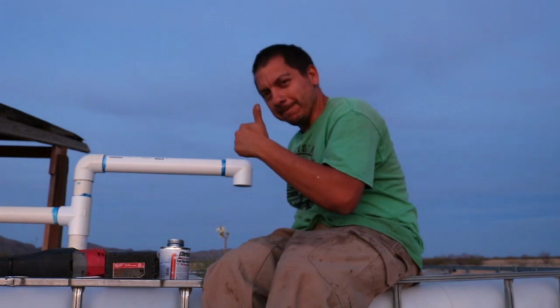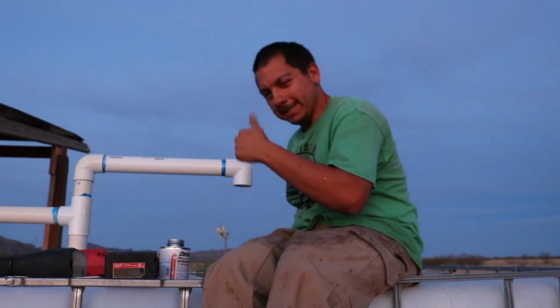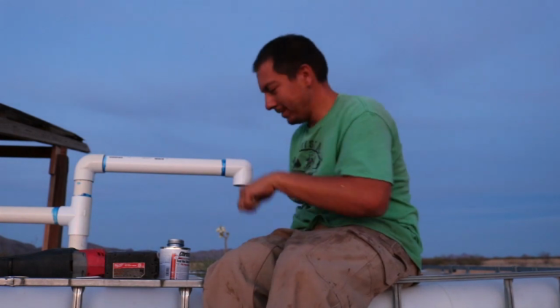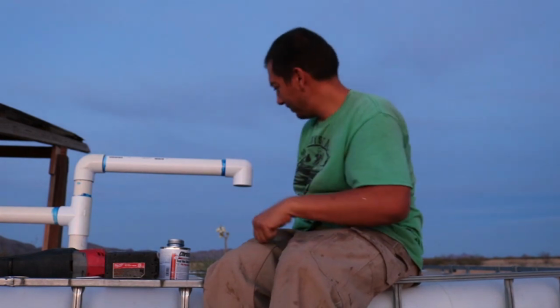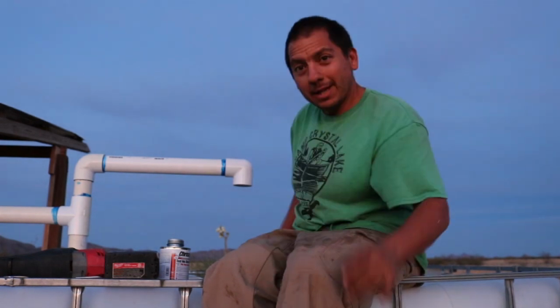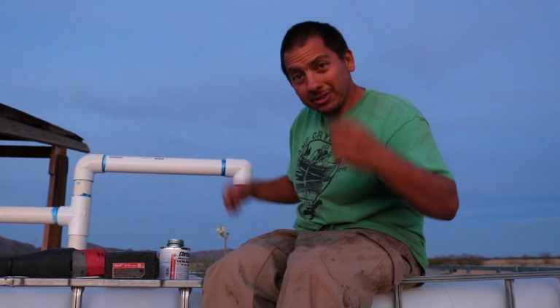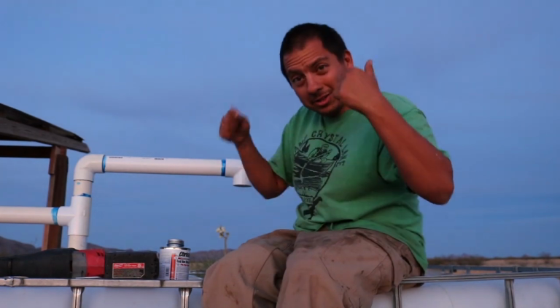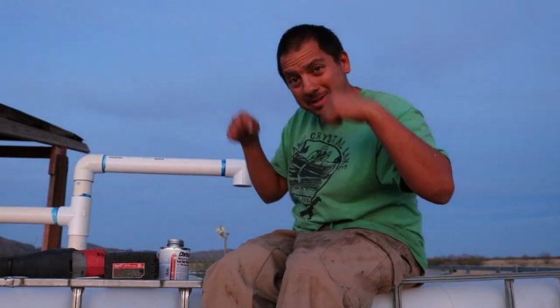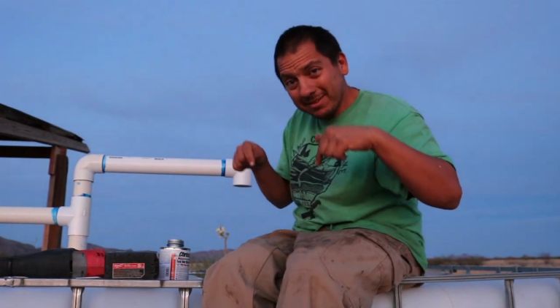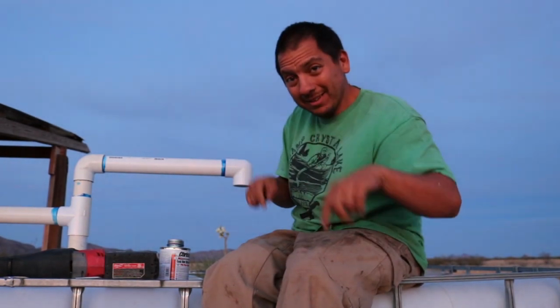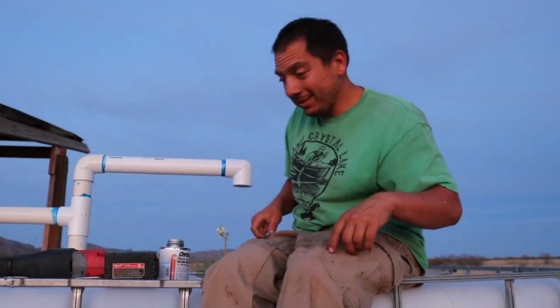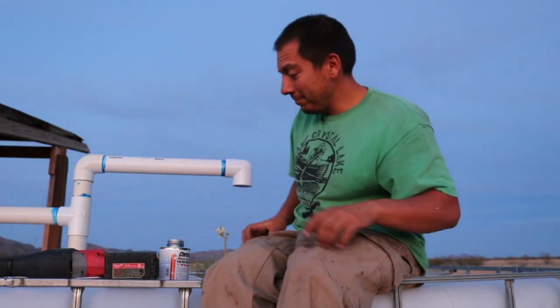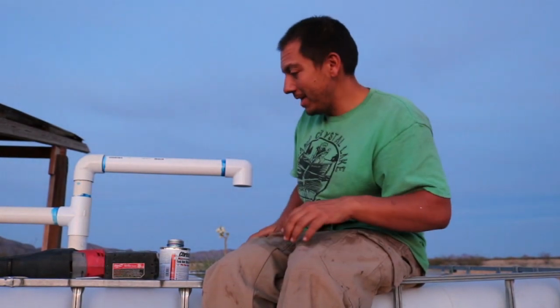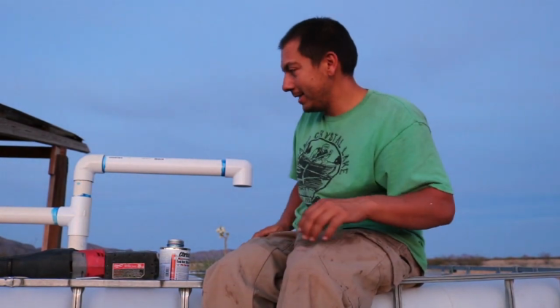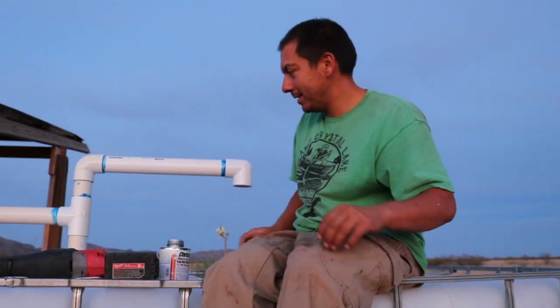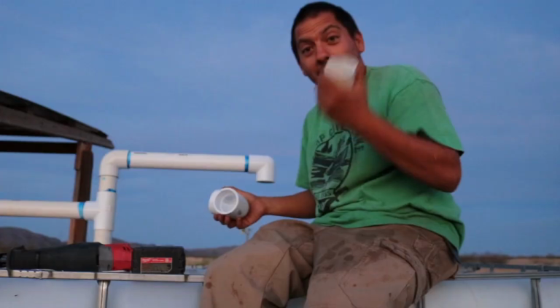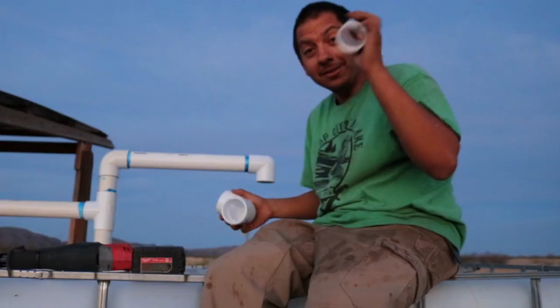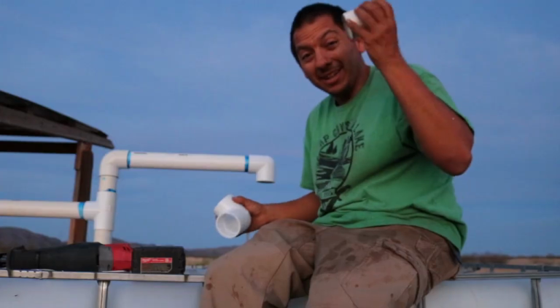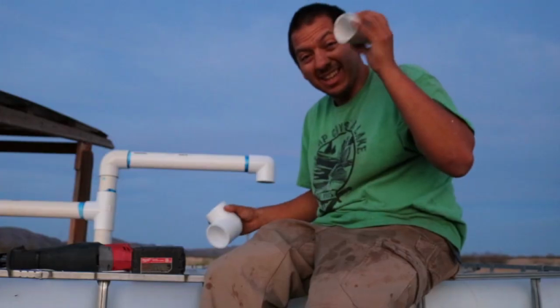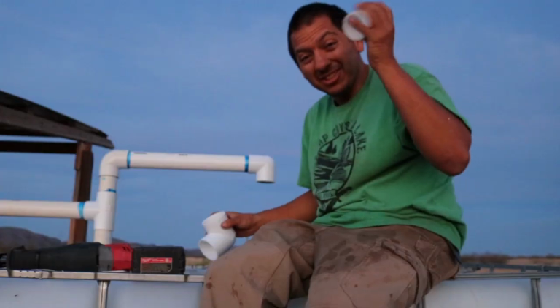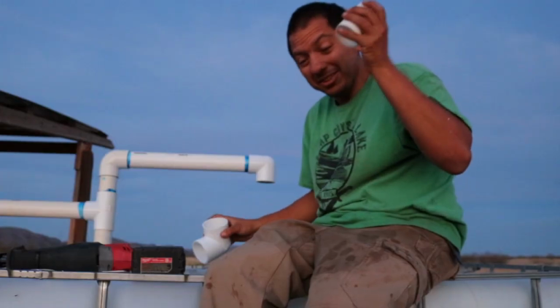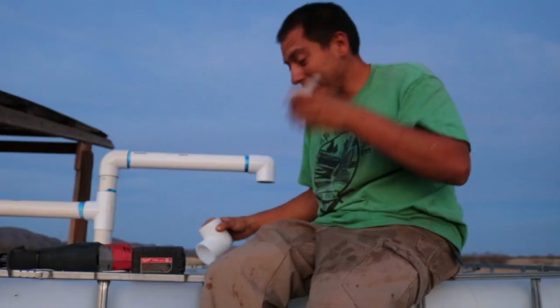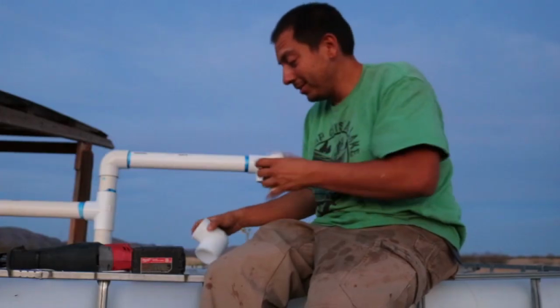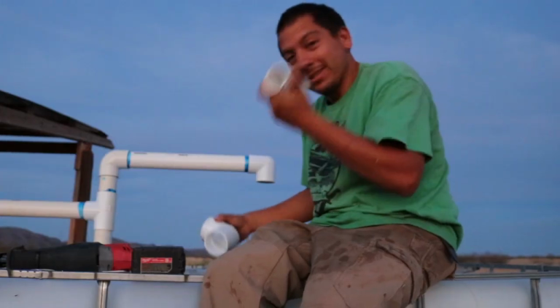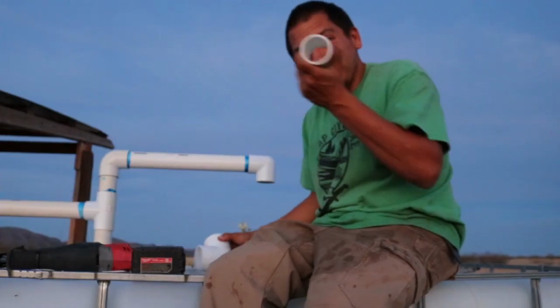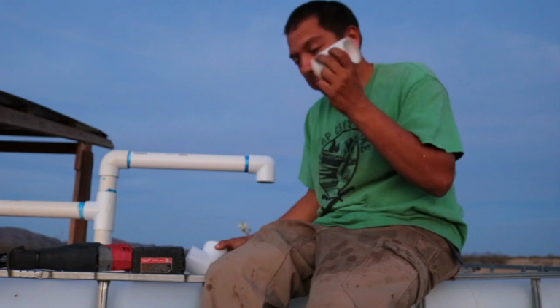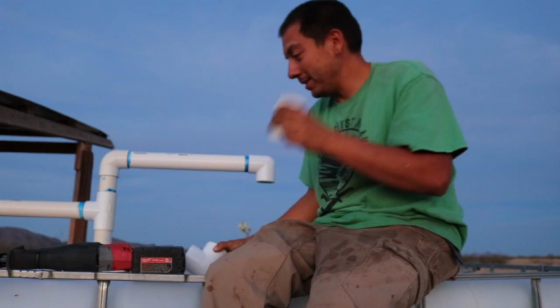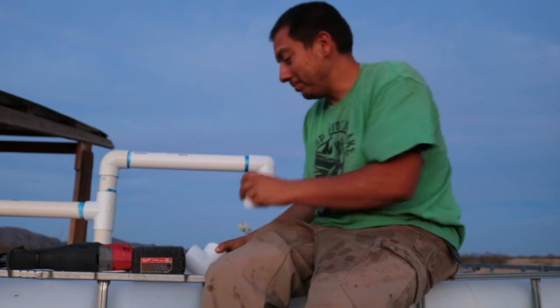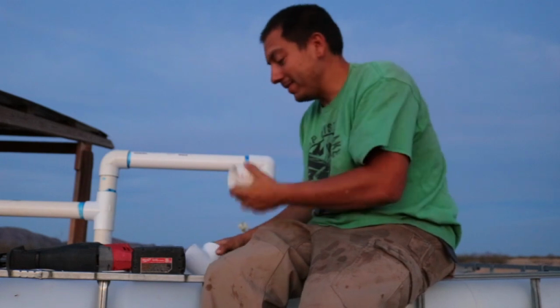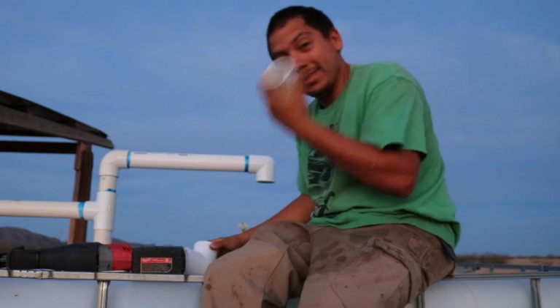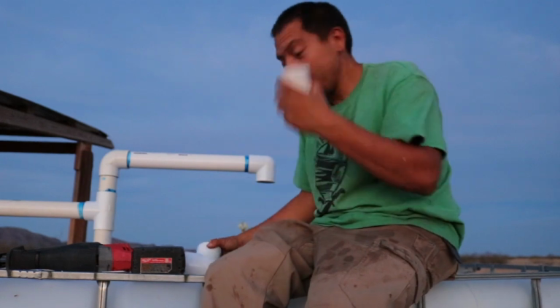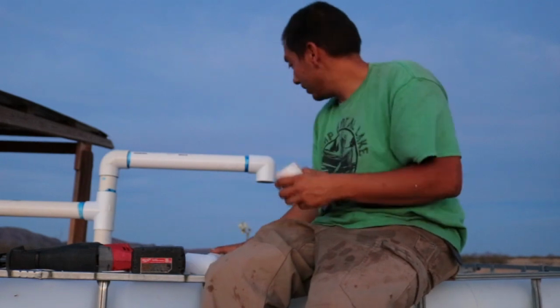Perfect. Now just come down slightly from that. I've got just a little piece of PVC here to make the connection.